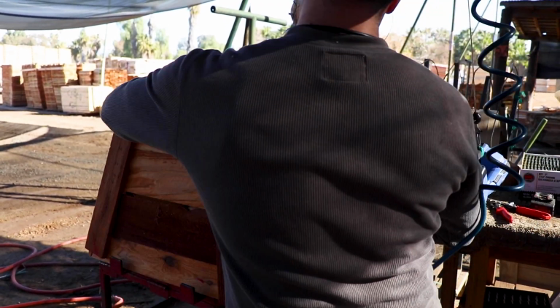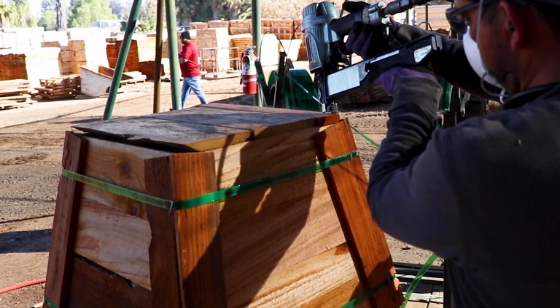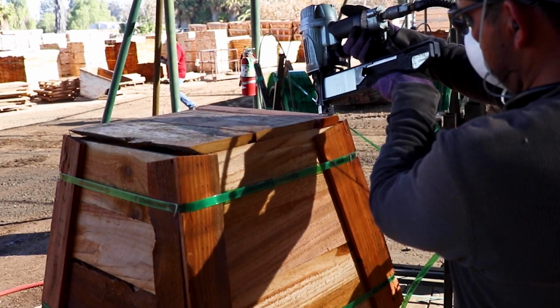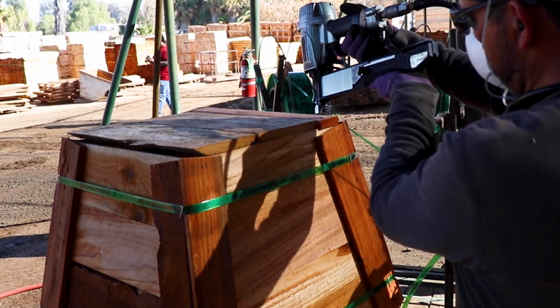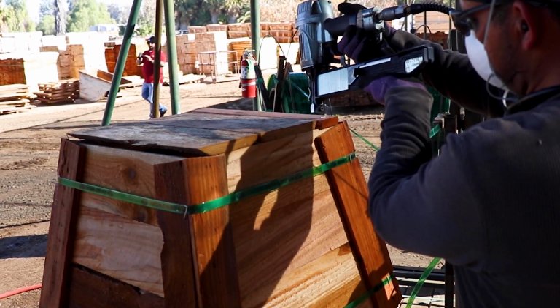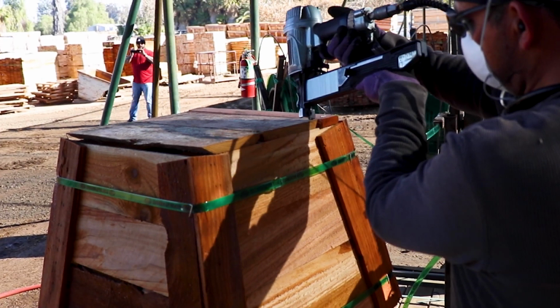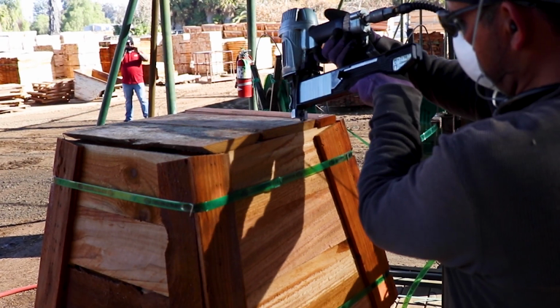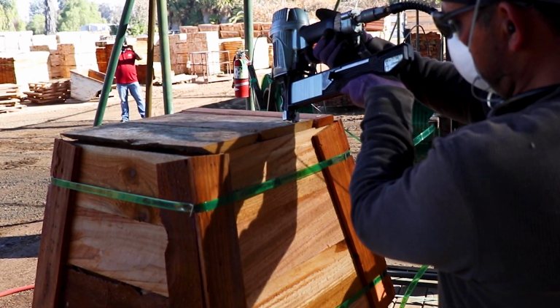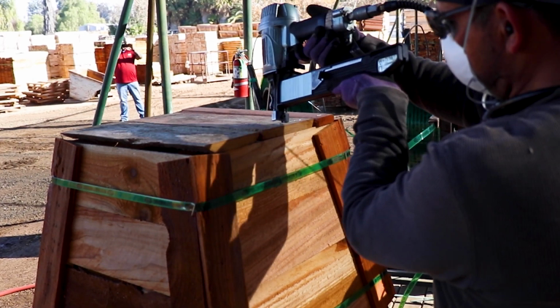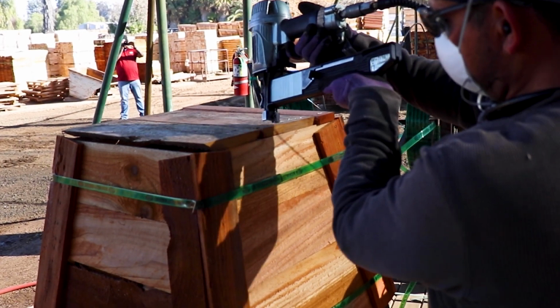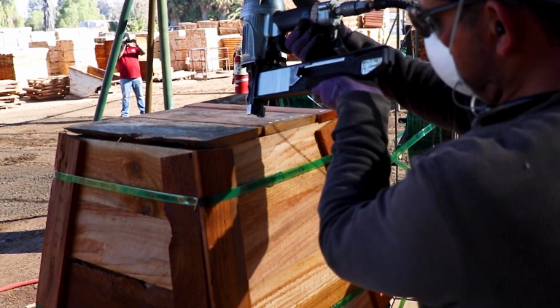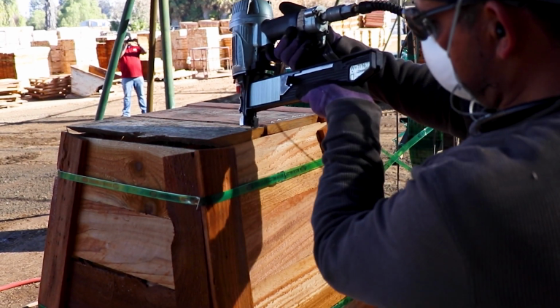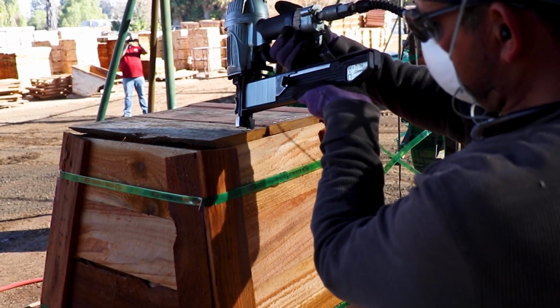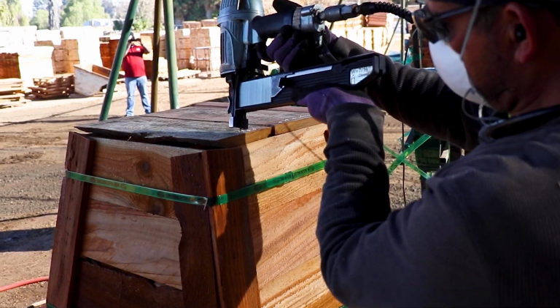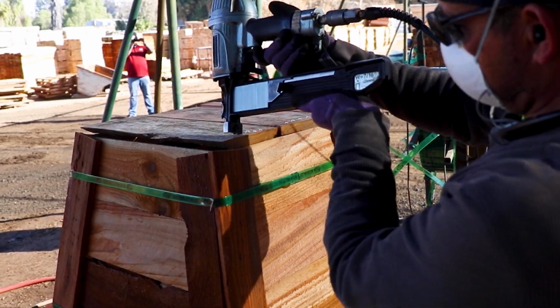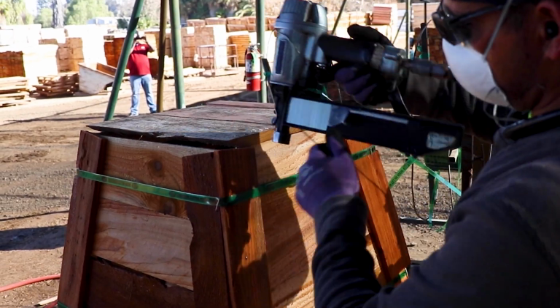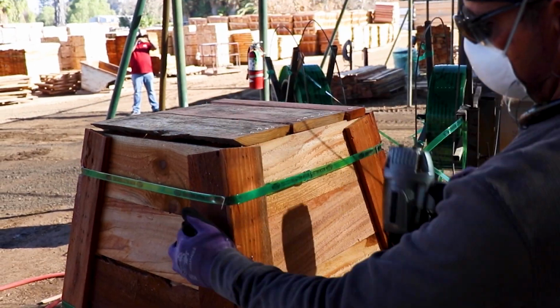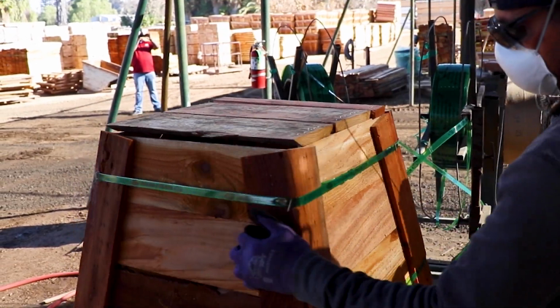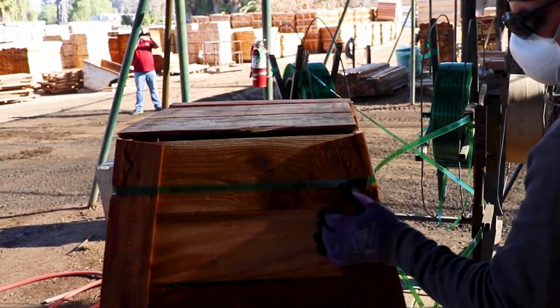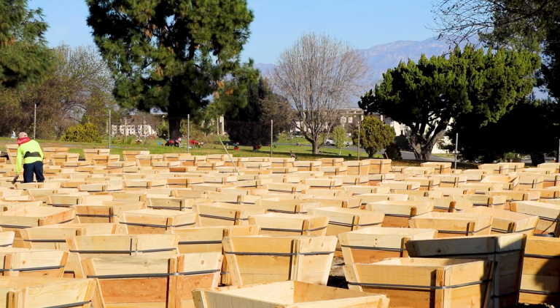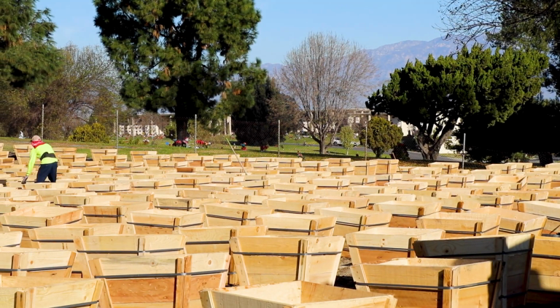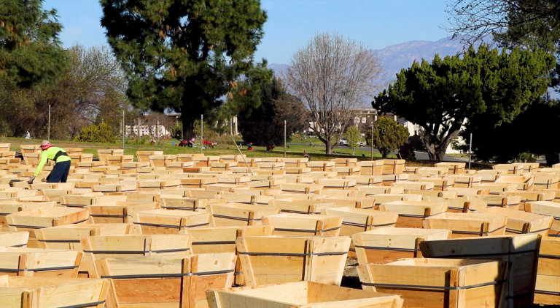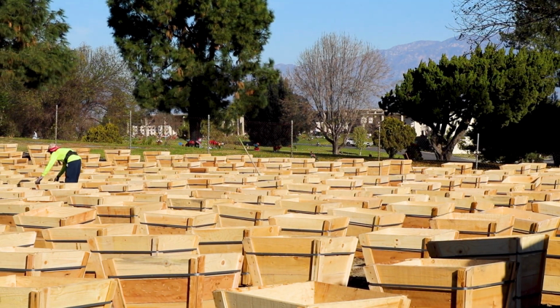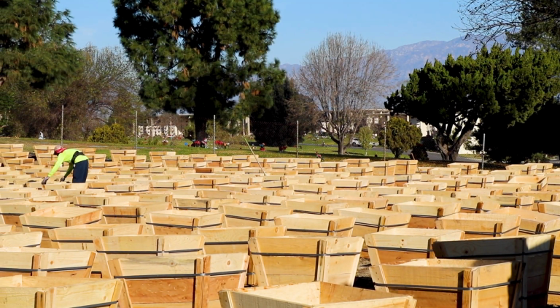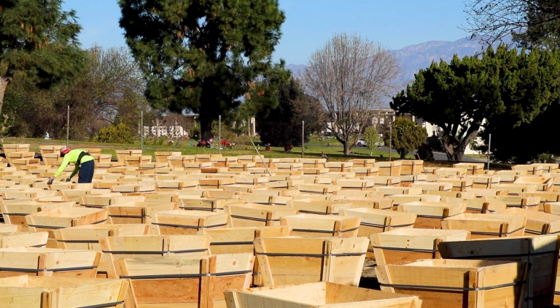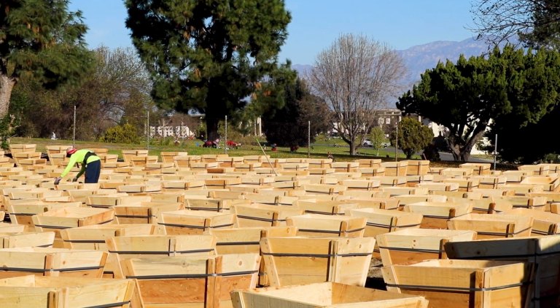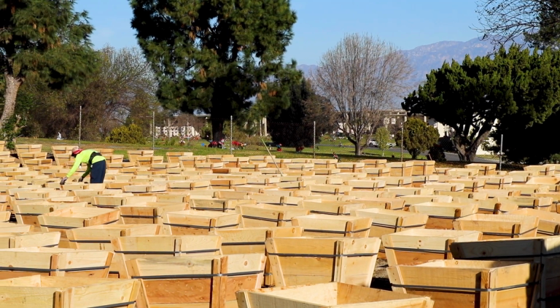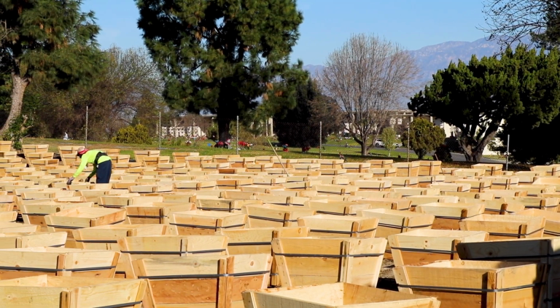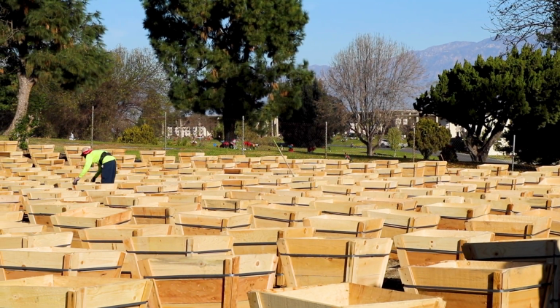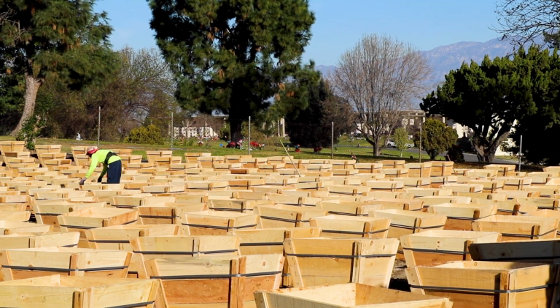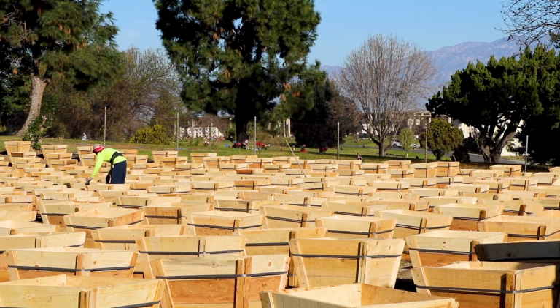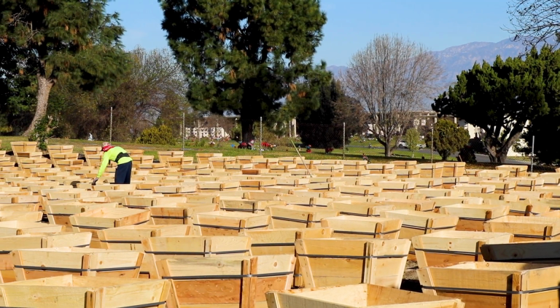We cut them down, put banding around them, put metal strapping, put bottoms on them, and then deliver them right to our farms to pot up the best premium trees you can get.